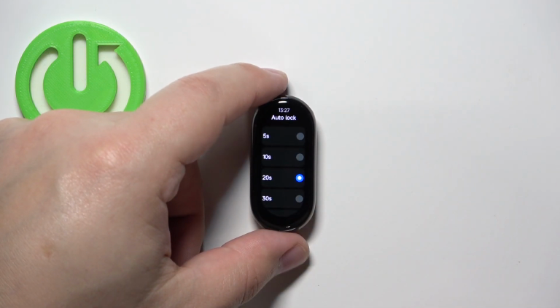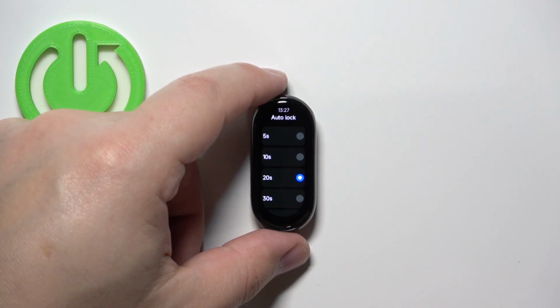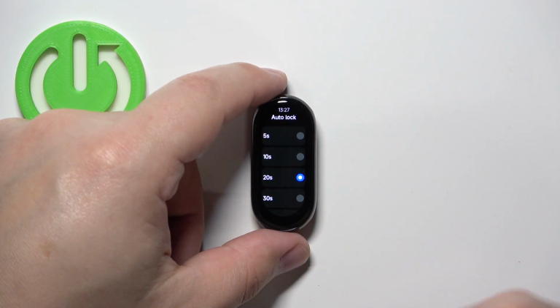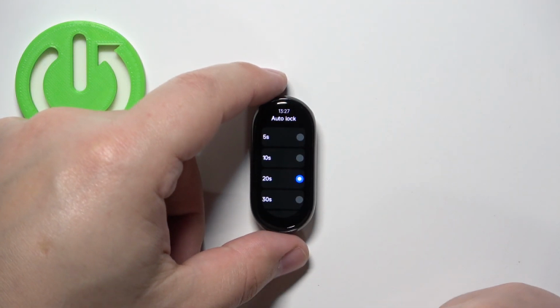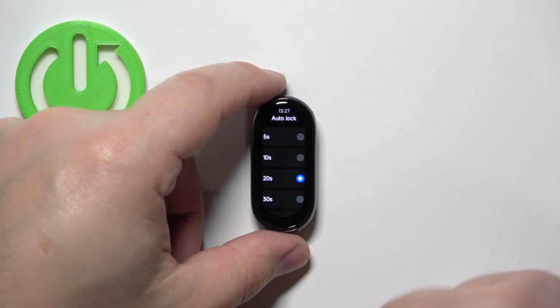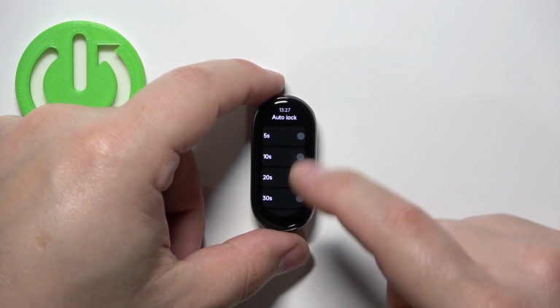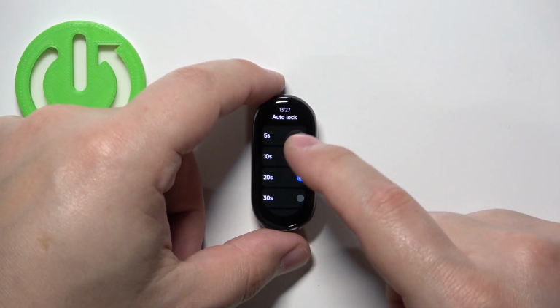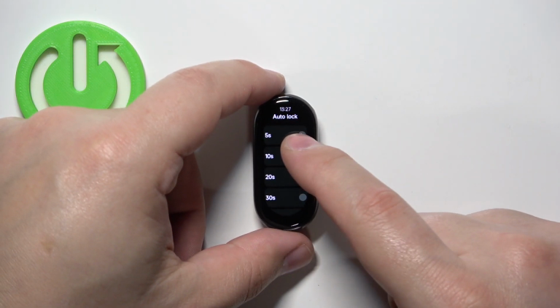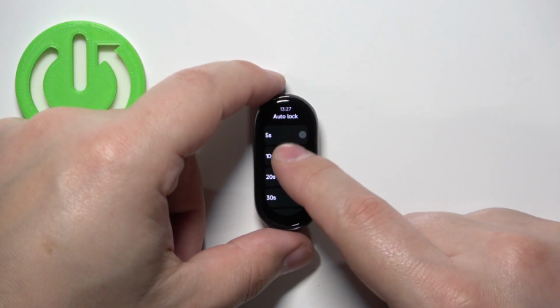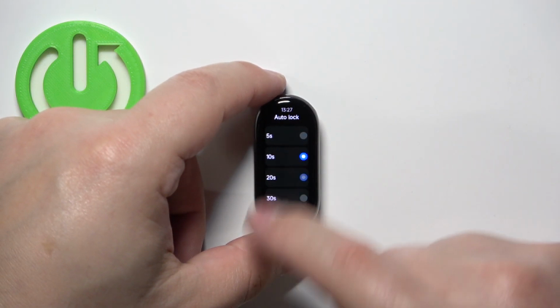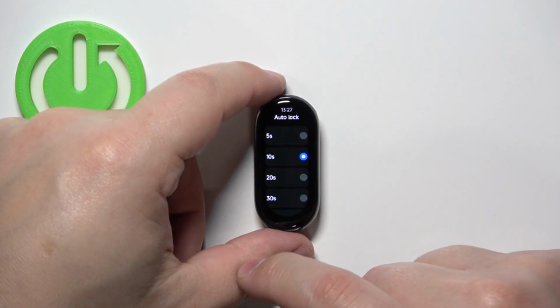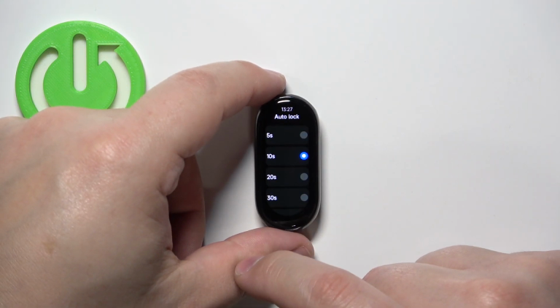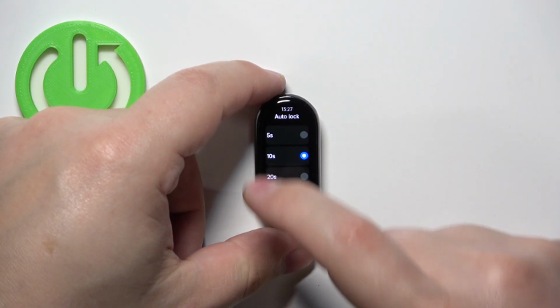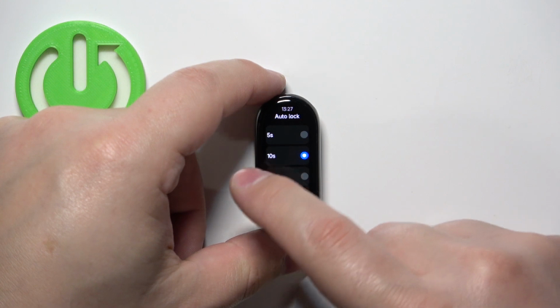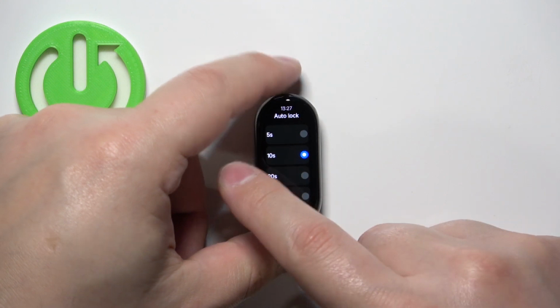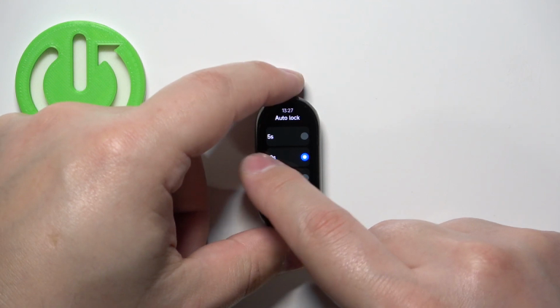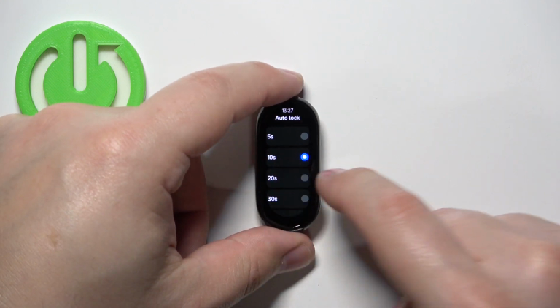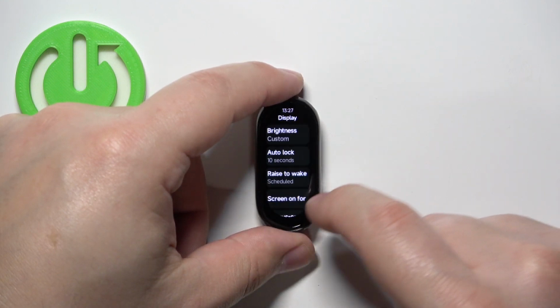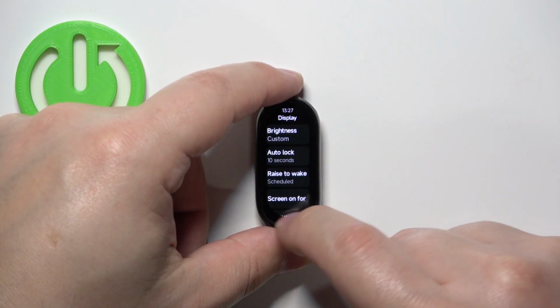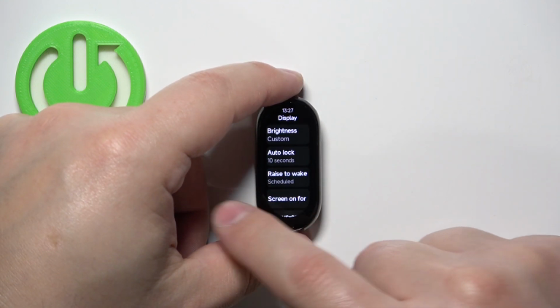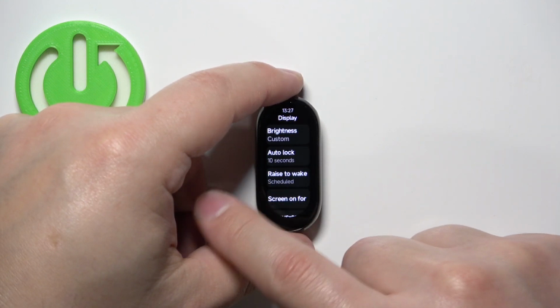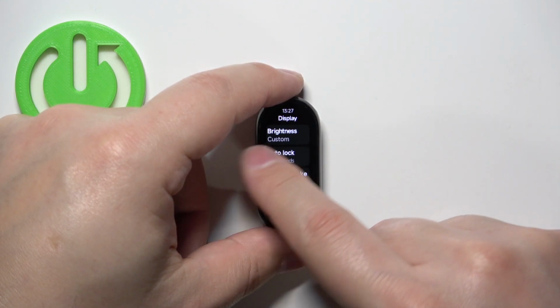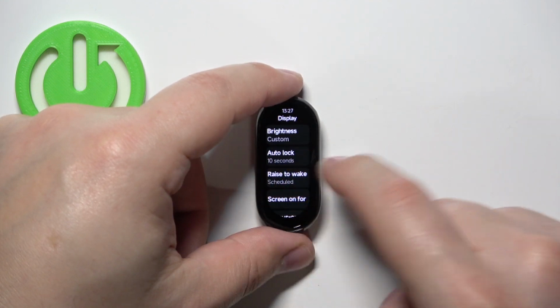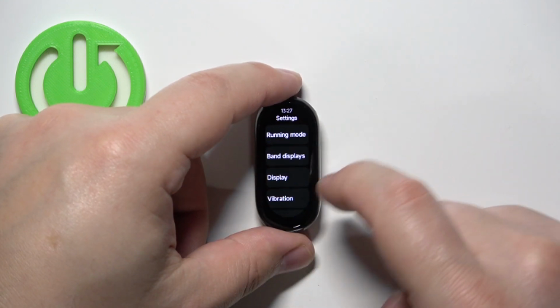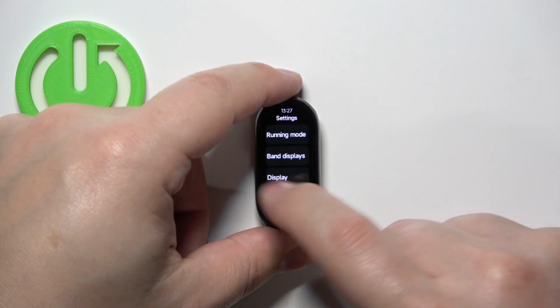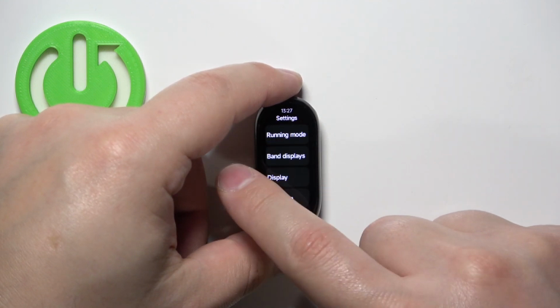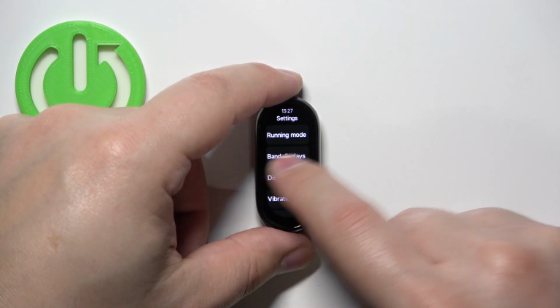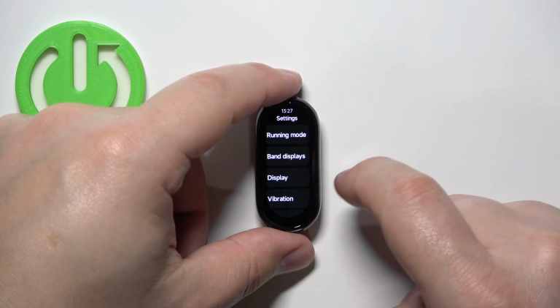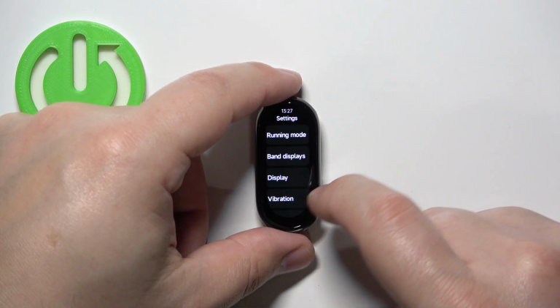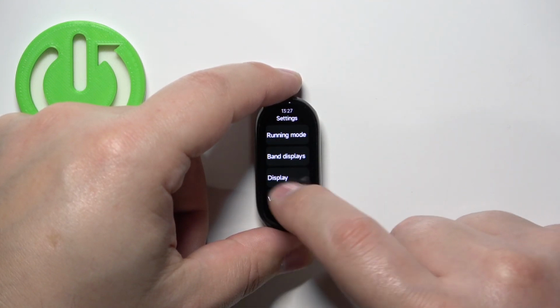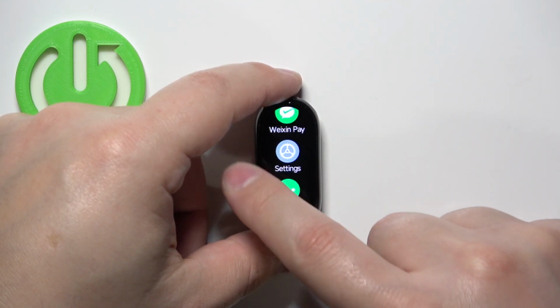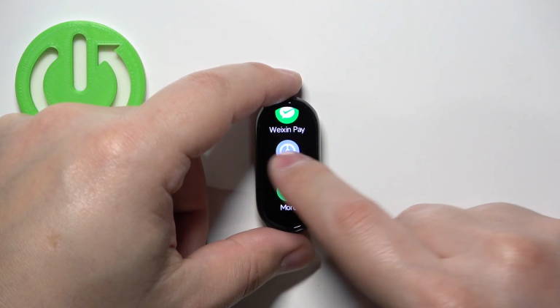Select the option you like — for example, 10 seconds — and then you can swipe right on the screen a couple of times to go back to the watch face.